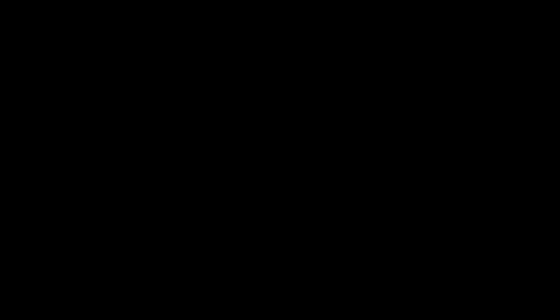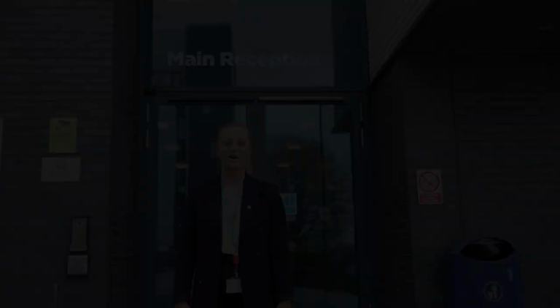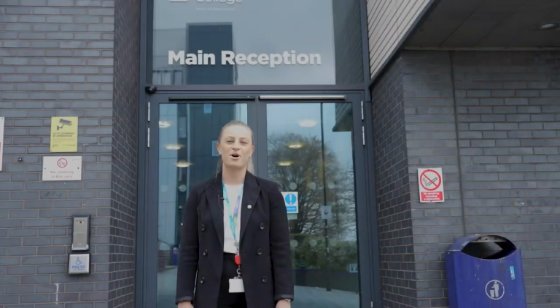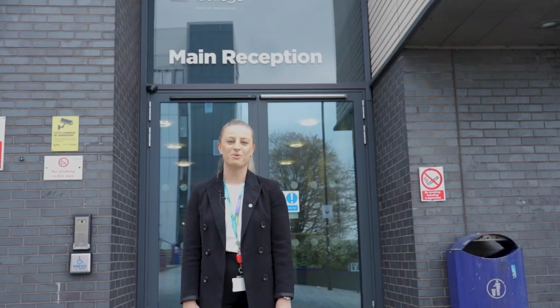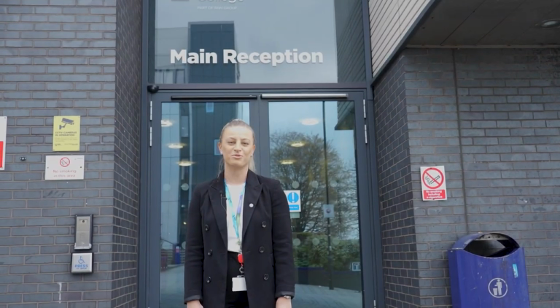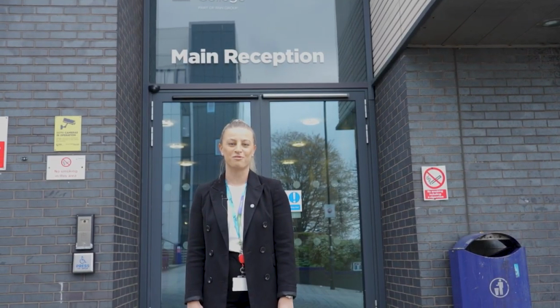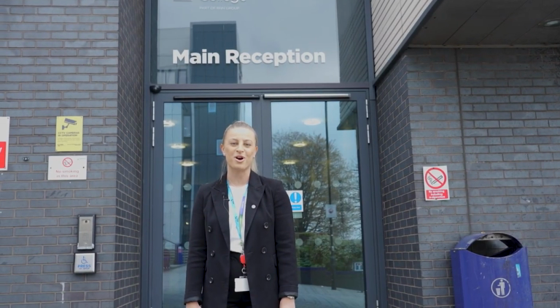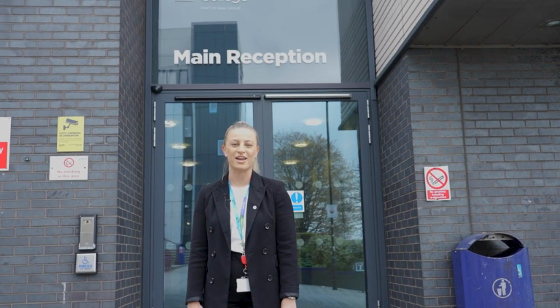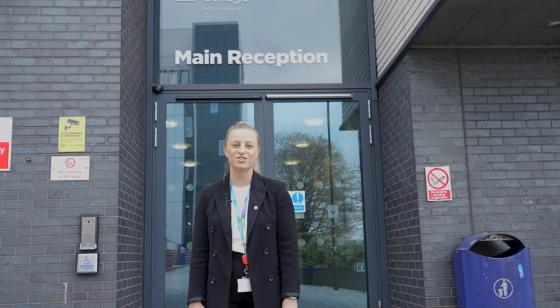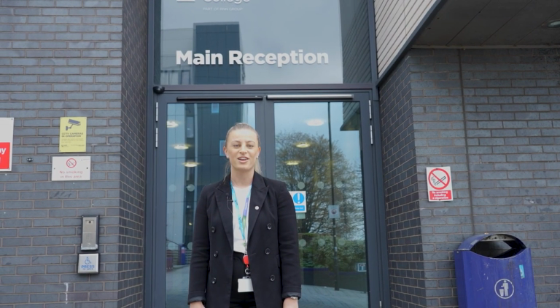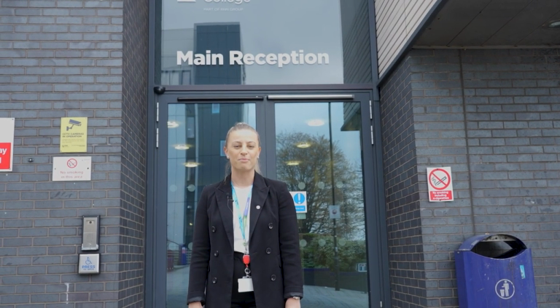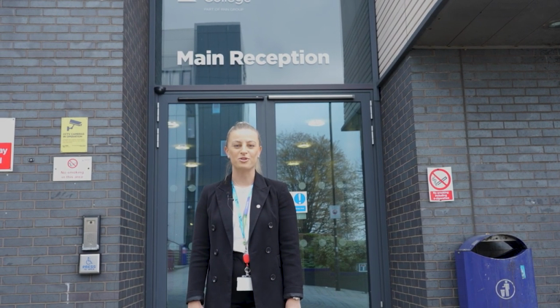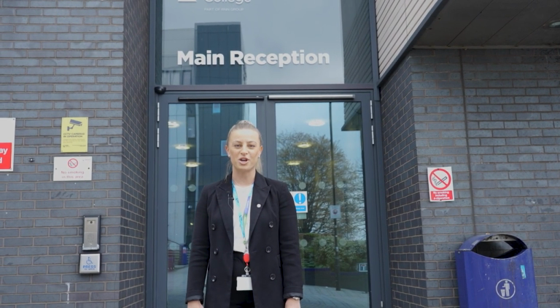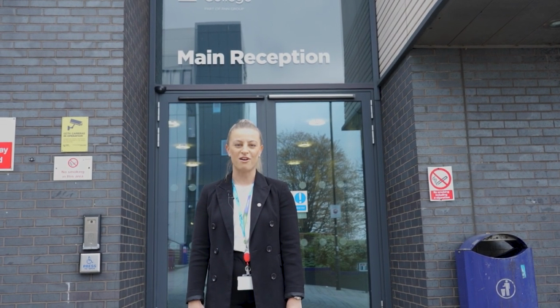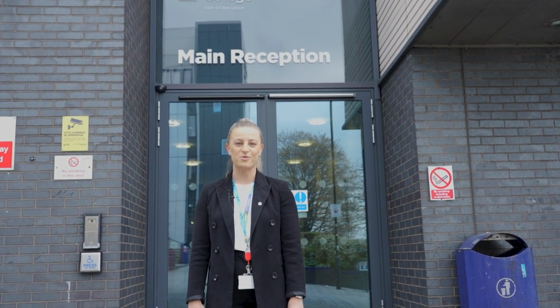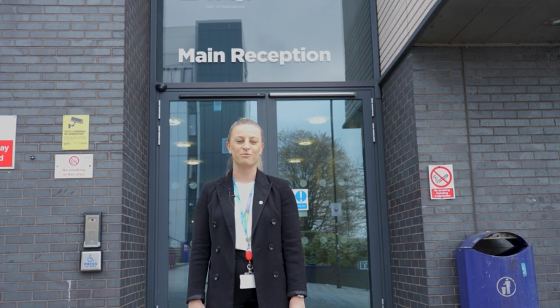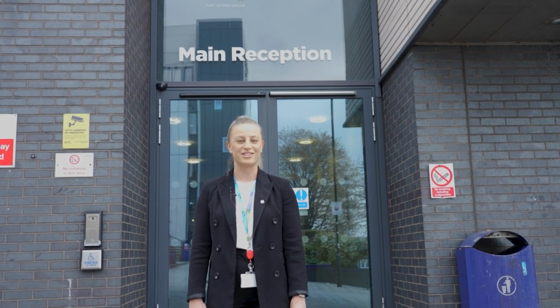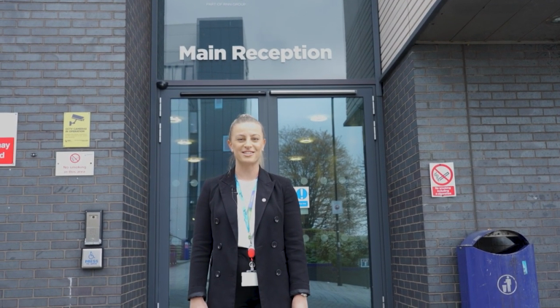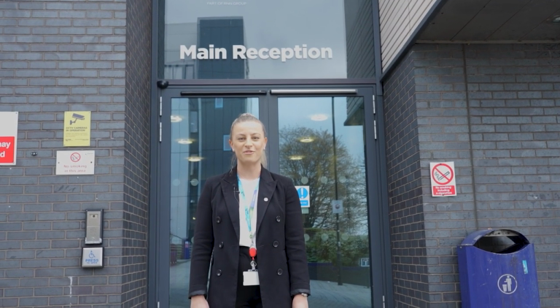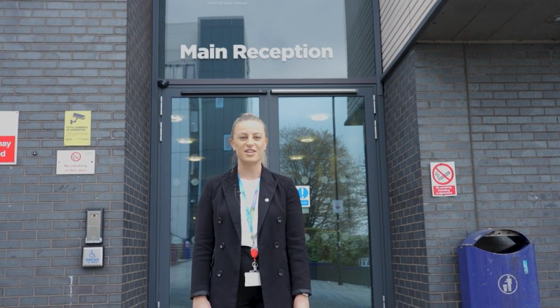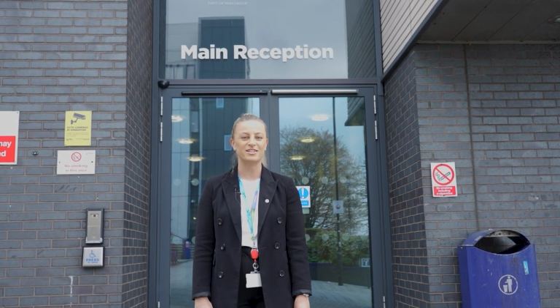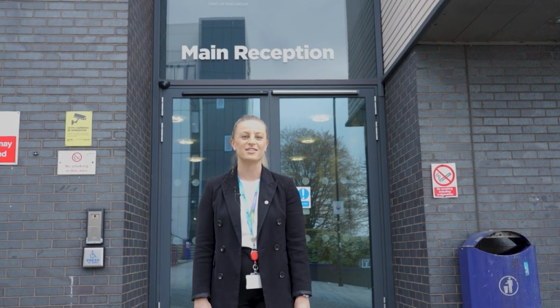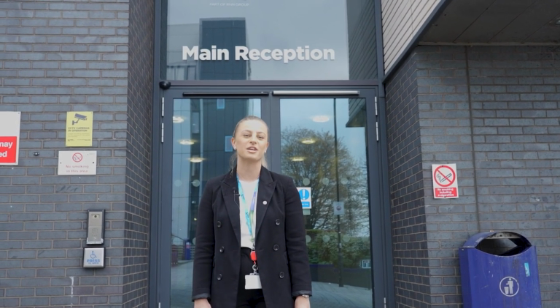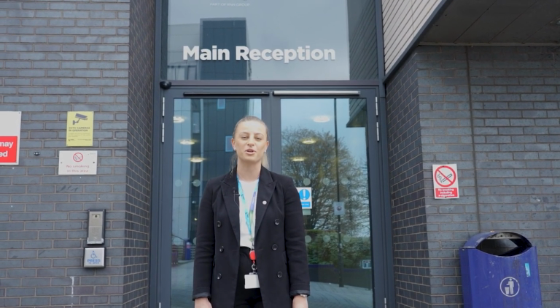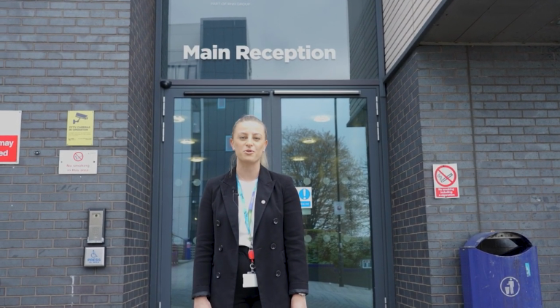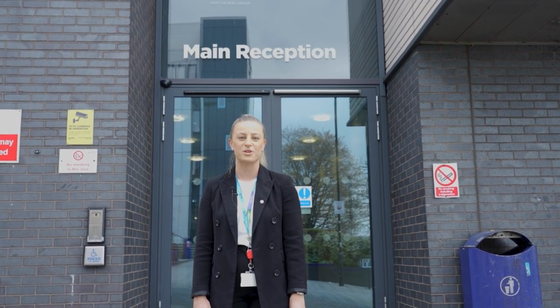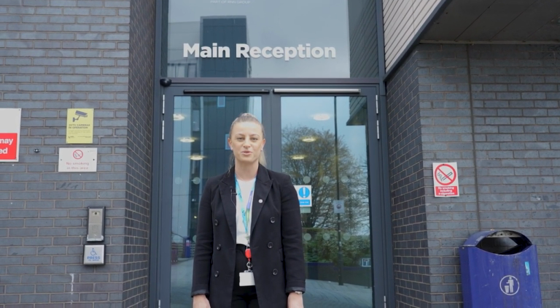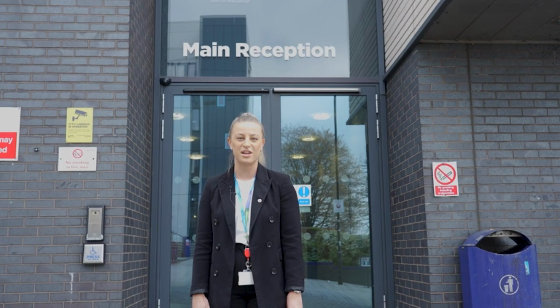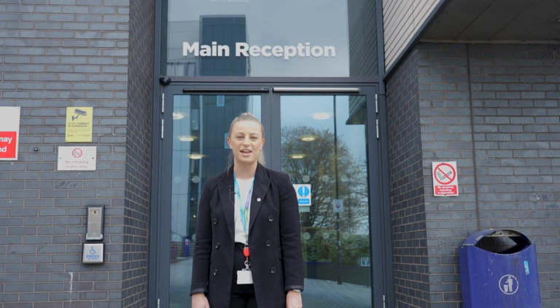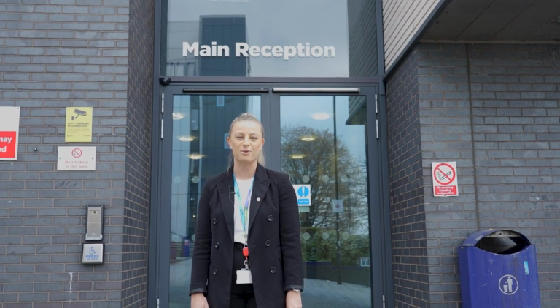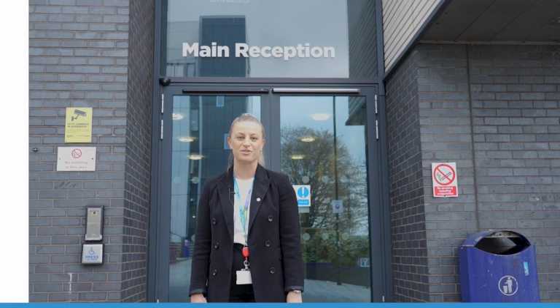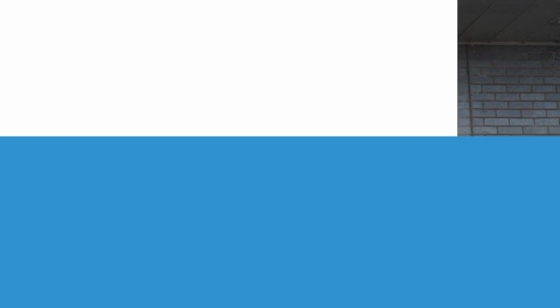Hello and welcome to Rotherham College. I'm going to show you around some fantastic facilities that you will use when you study here with us.